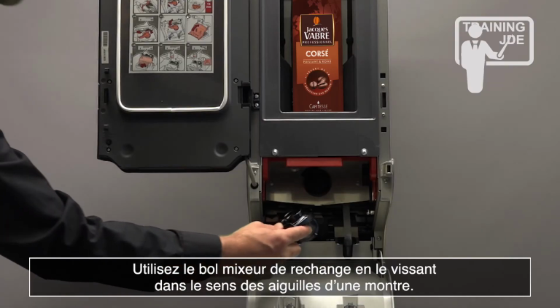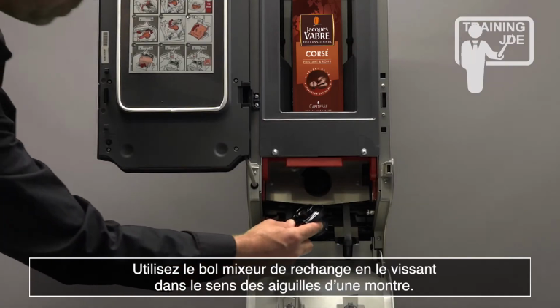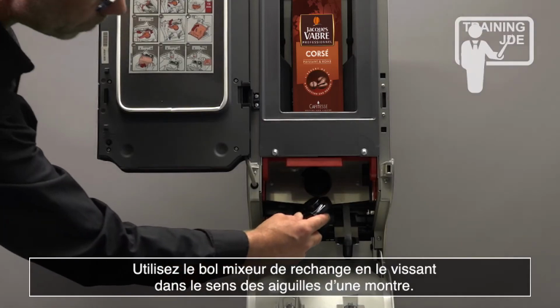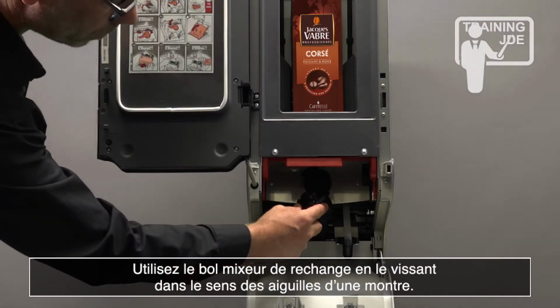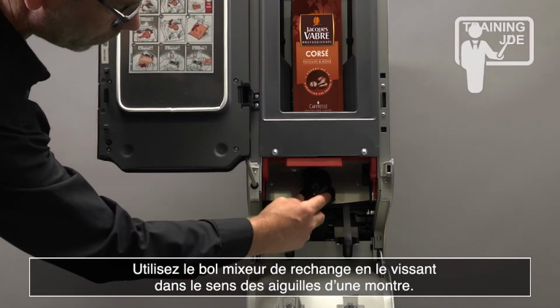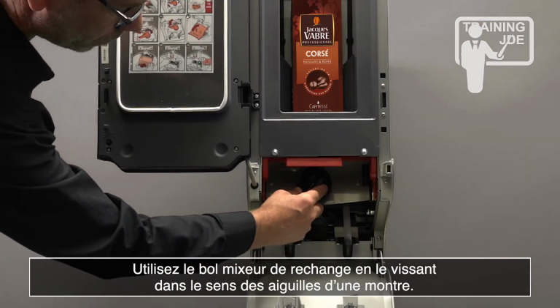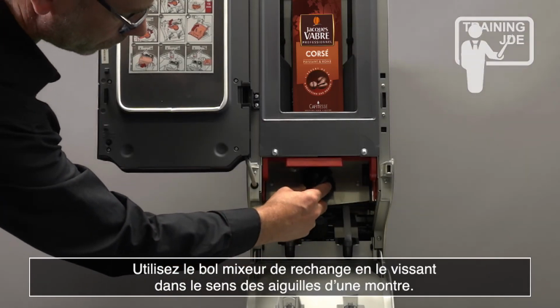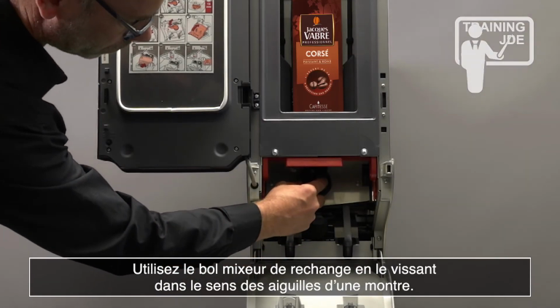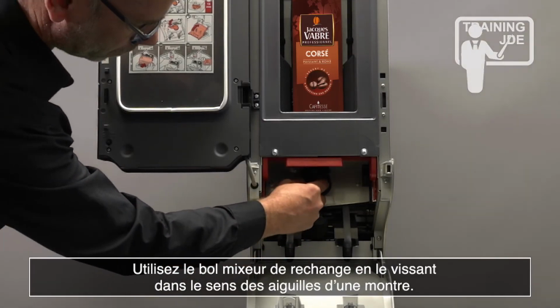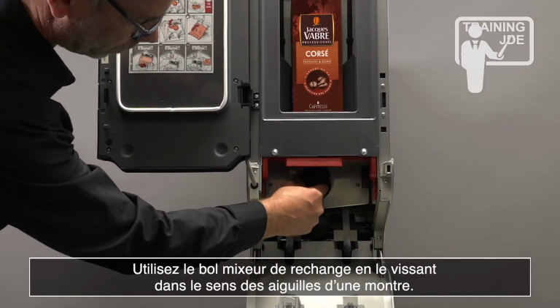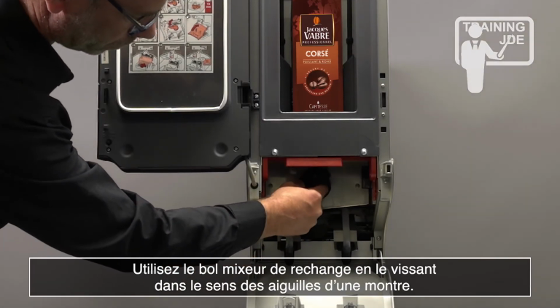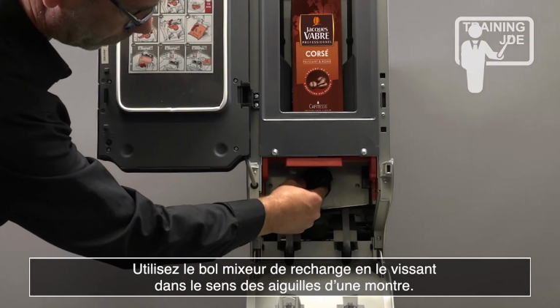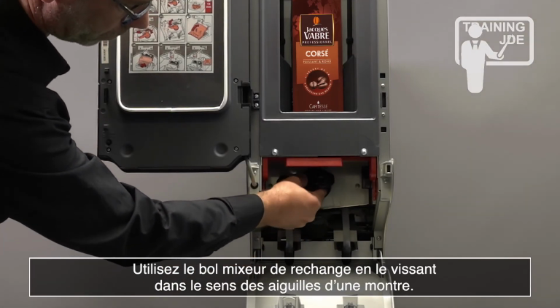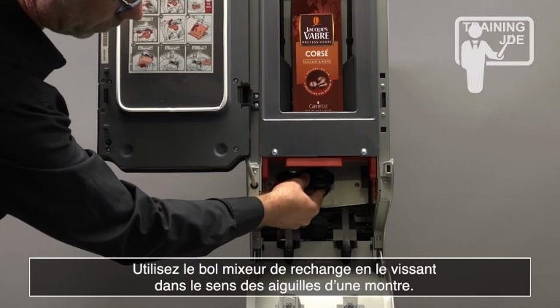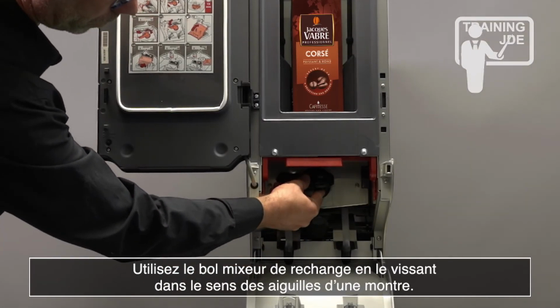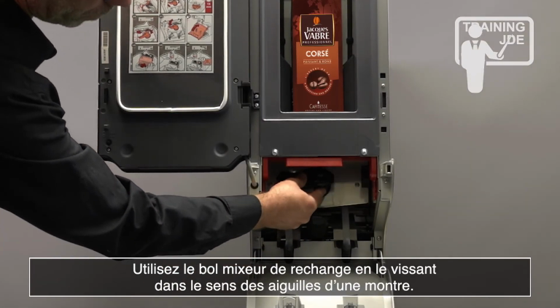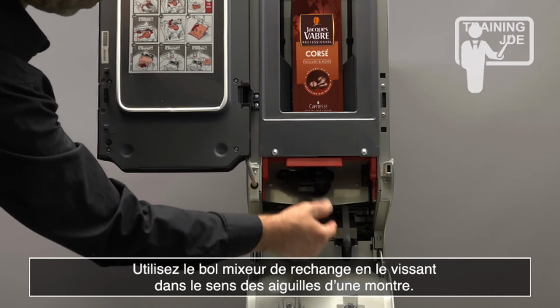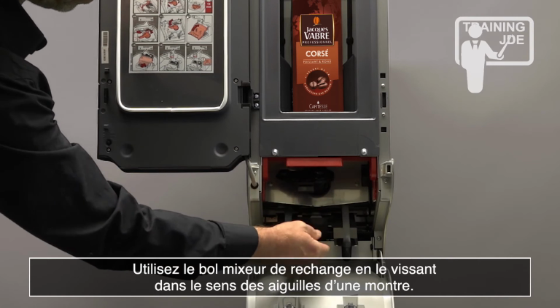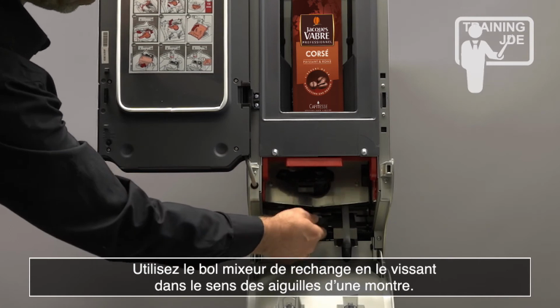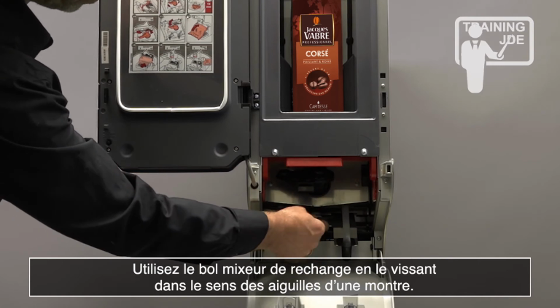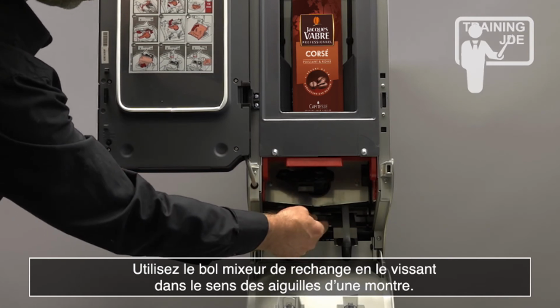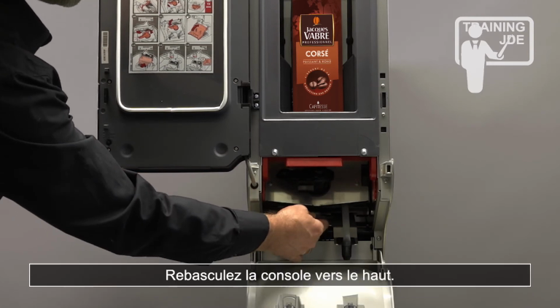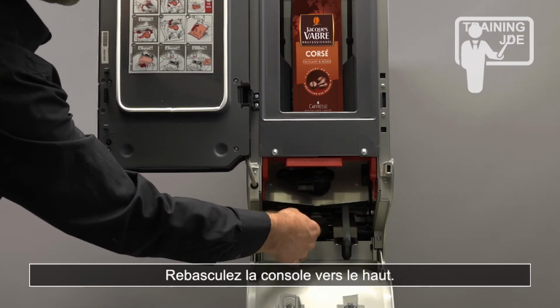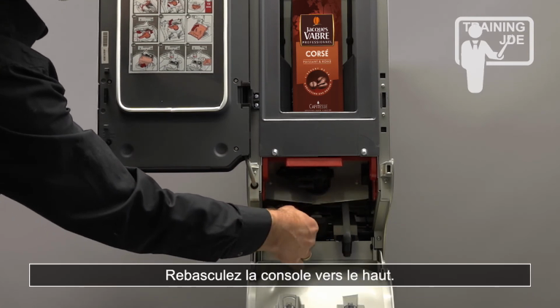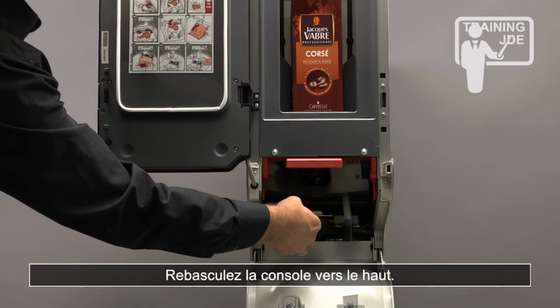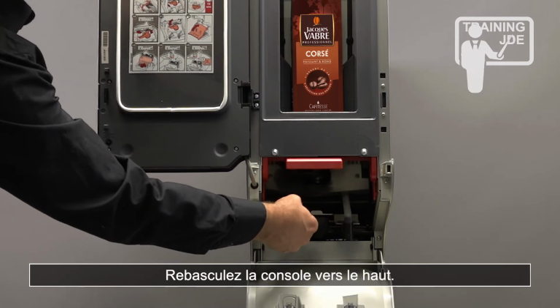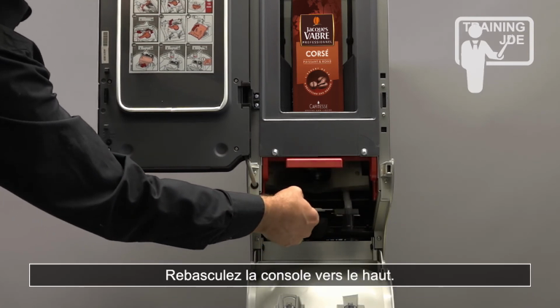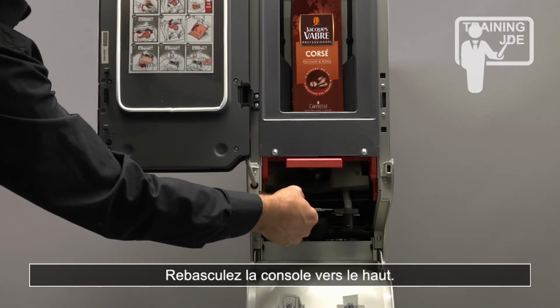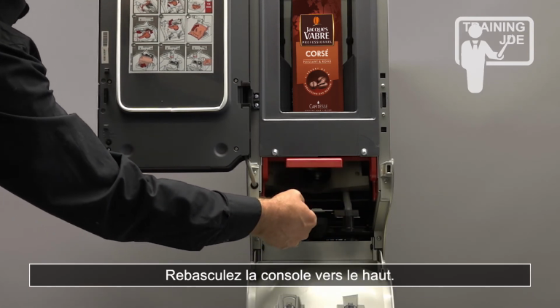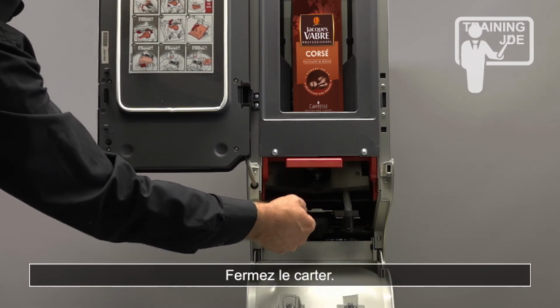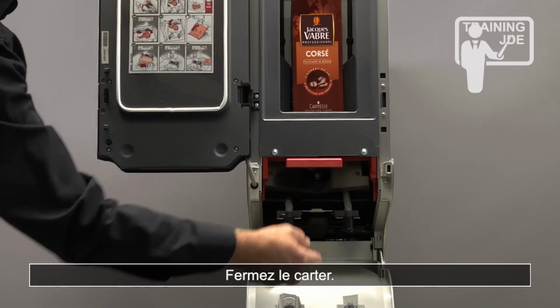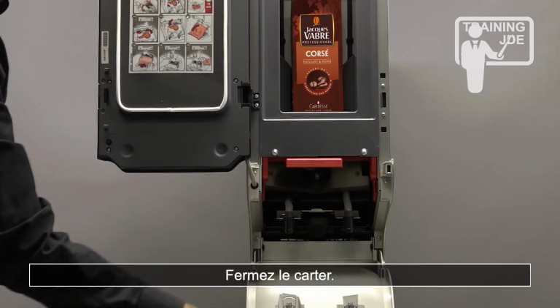Reinstall the mixing bowl back into the machine by turning it clockwise. Close the mixer unit and the cover.